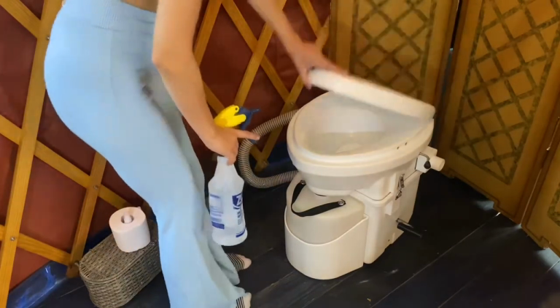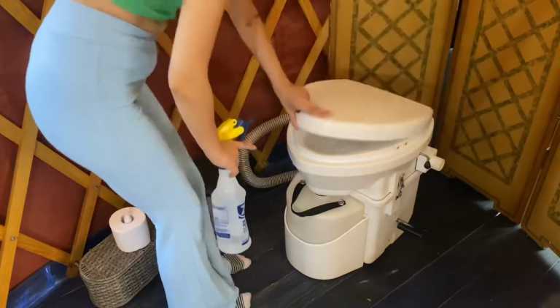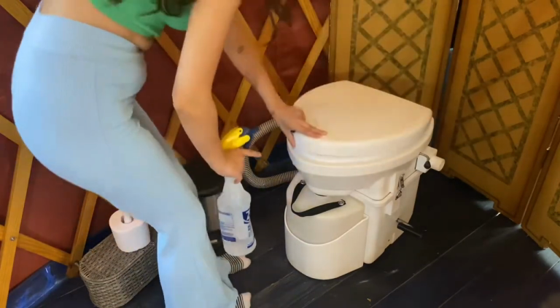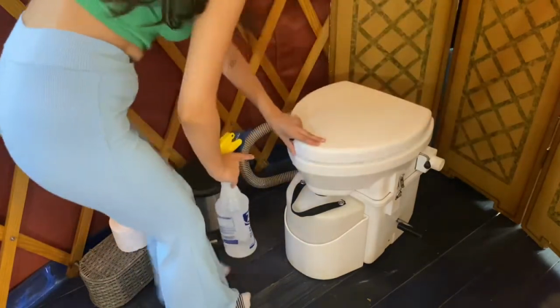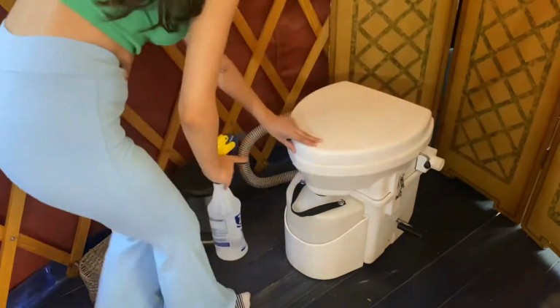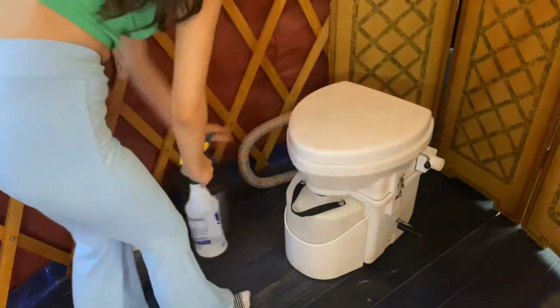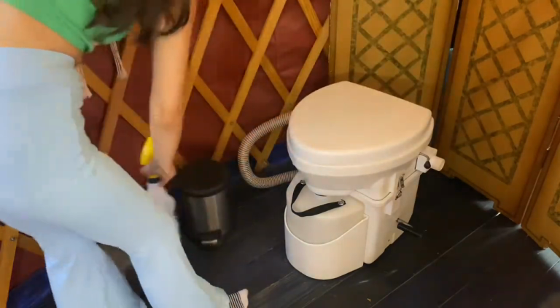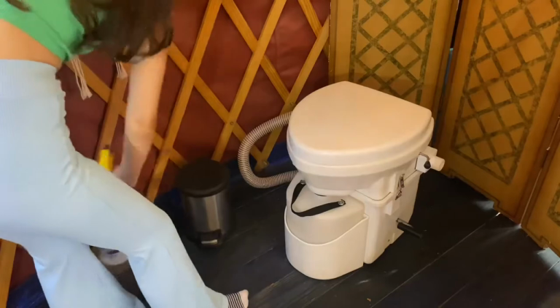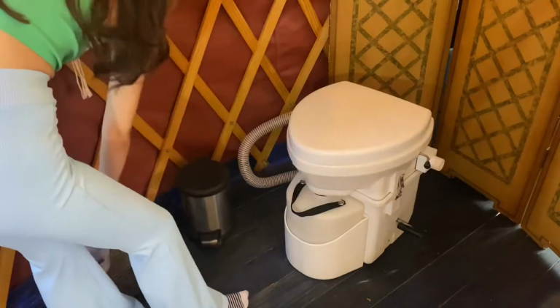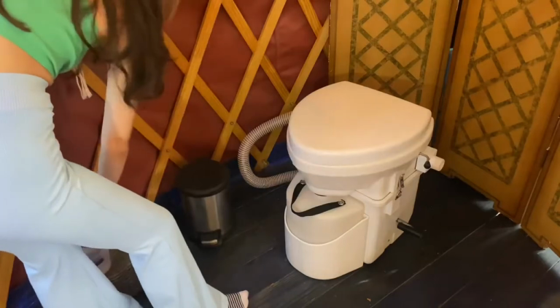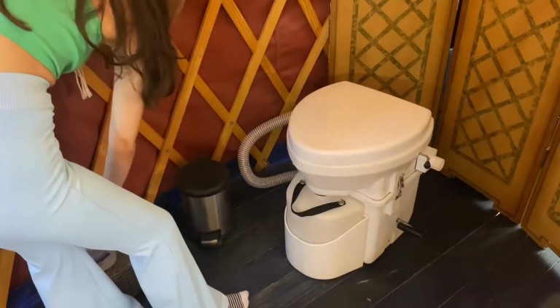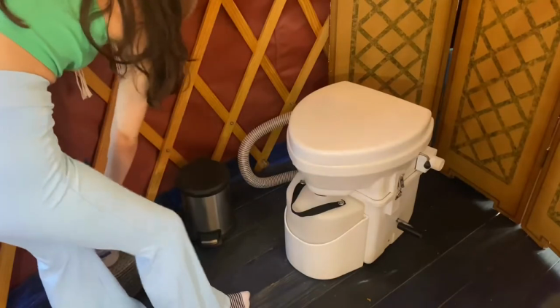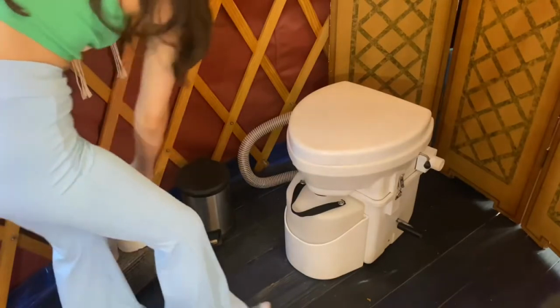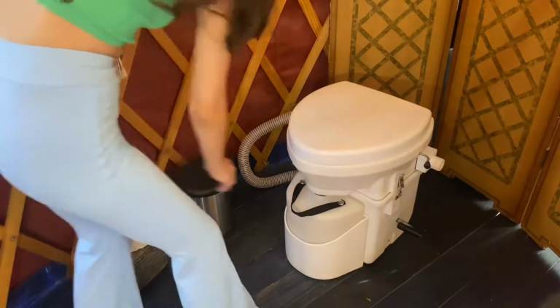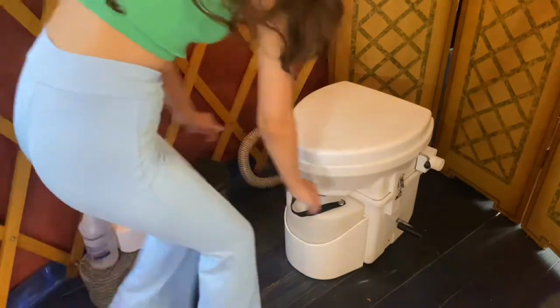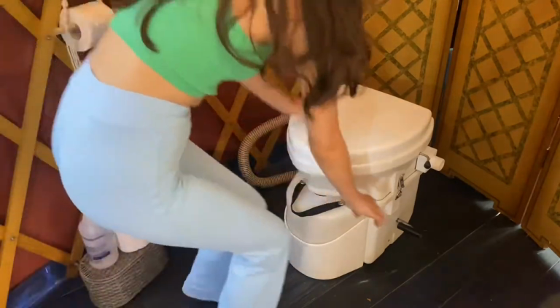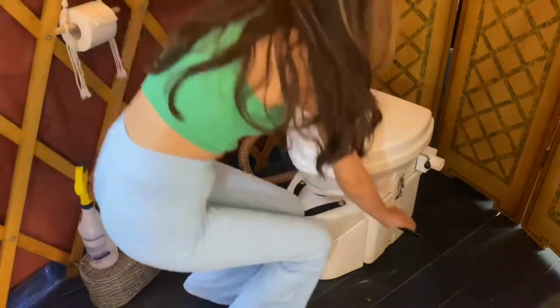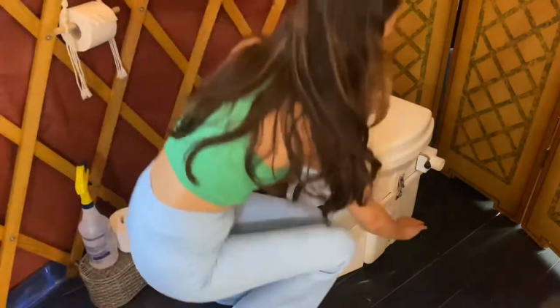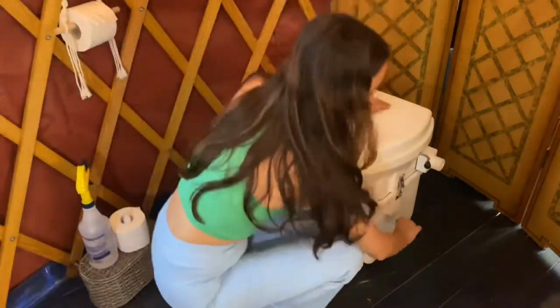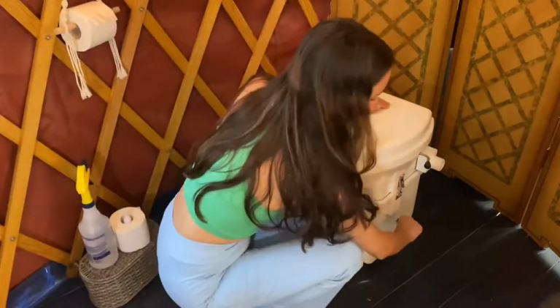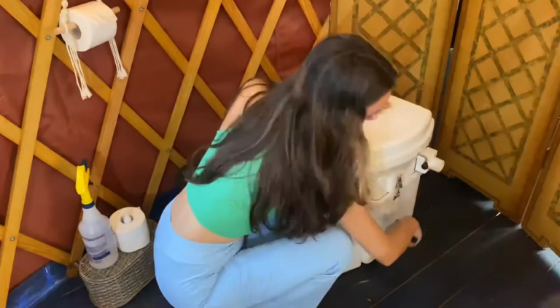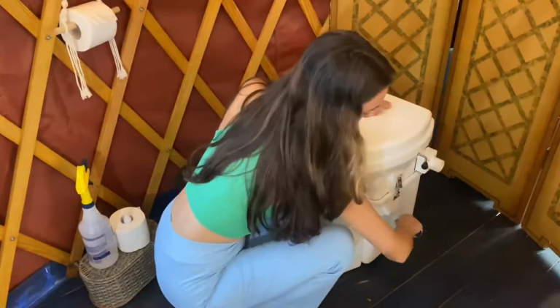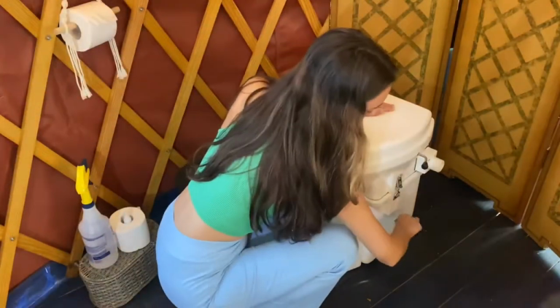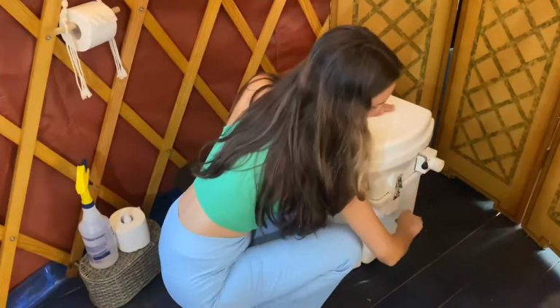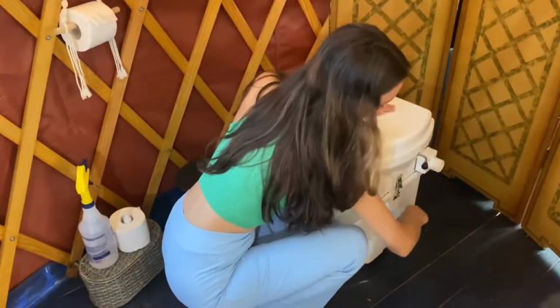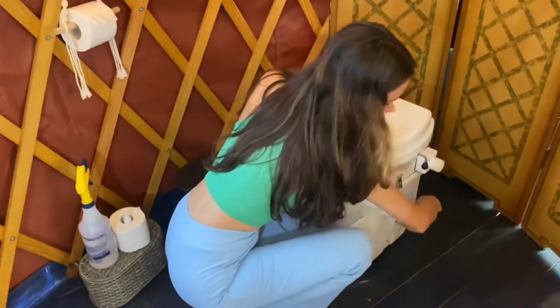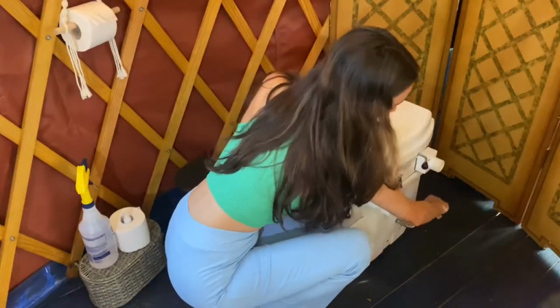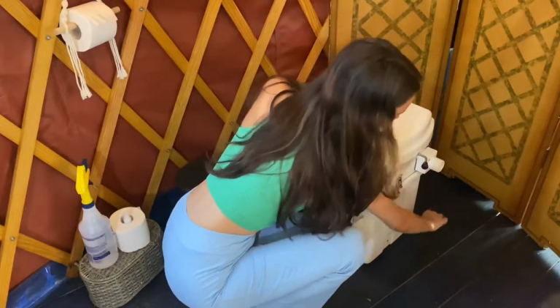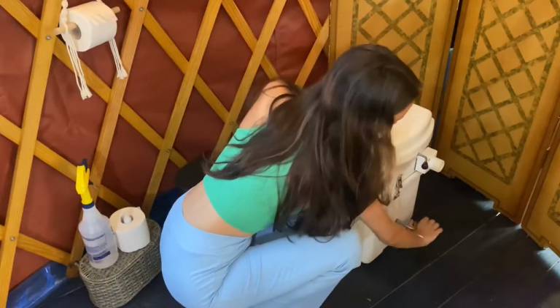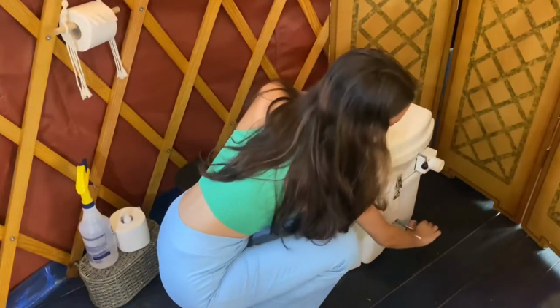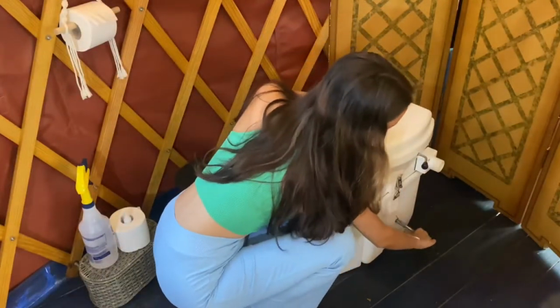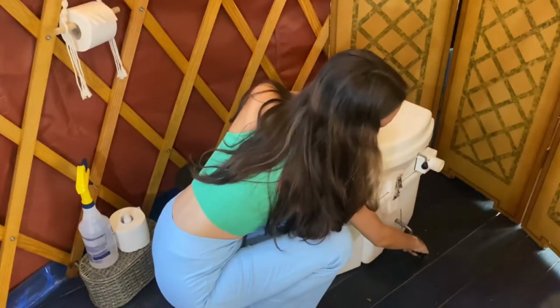Then you can close the lid, put down the spray bottle, and turn the bottom latch three to four times.